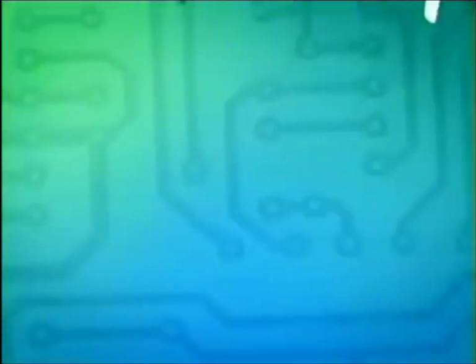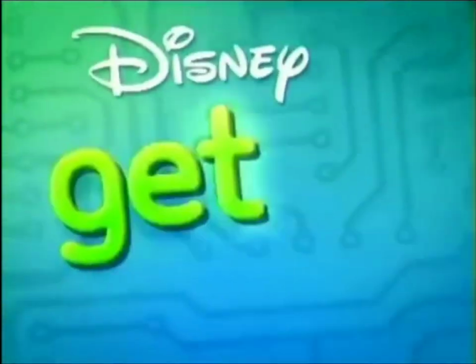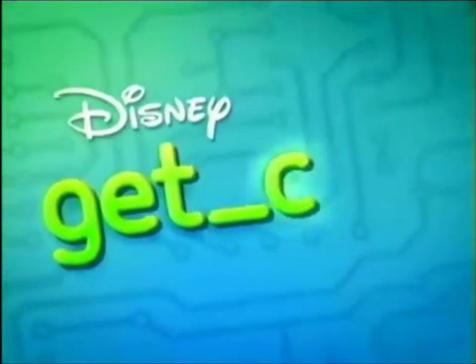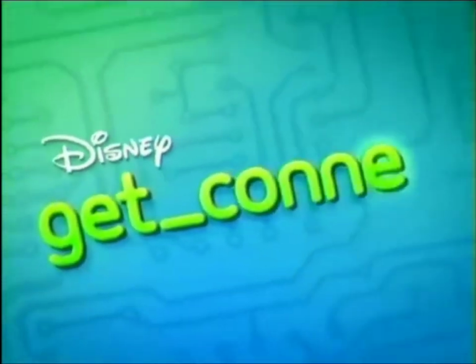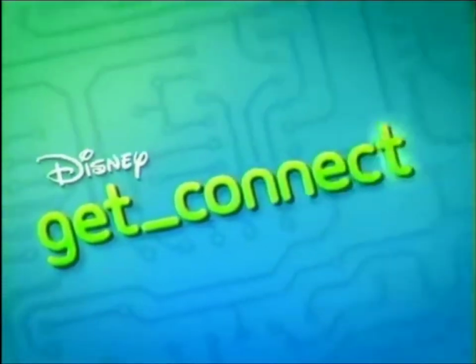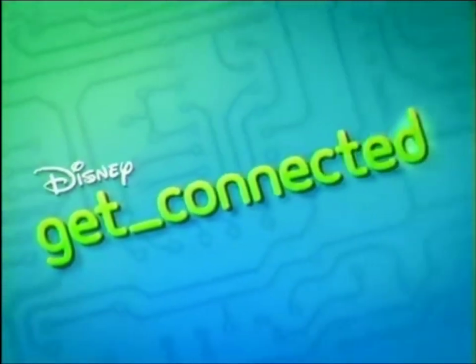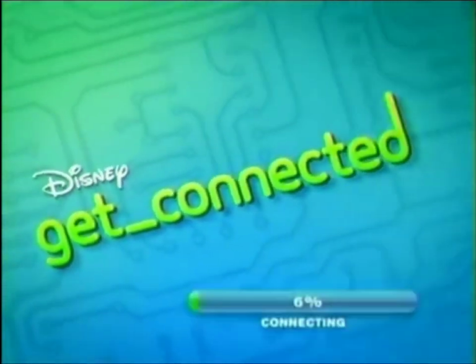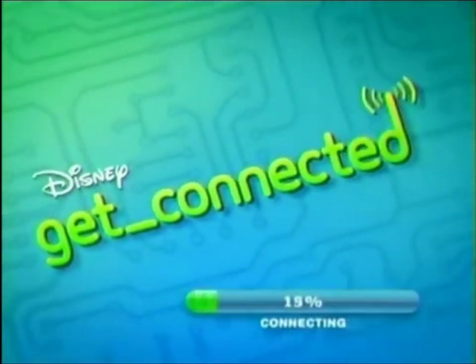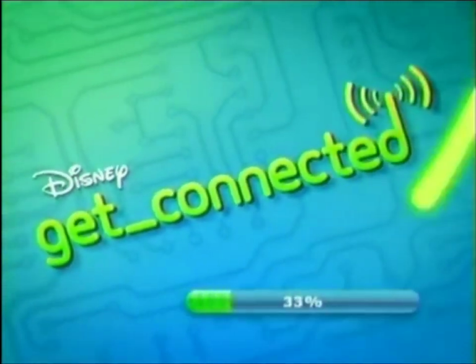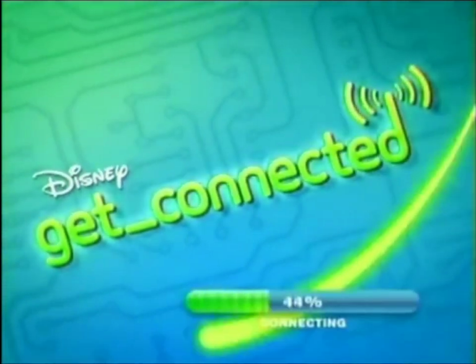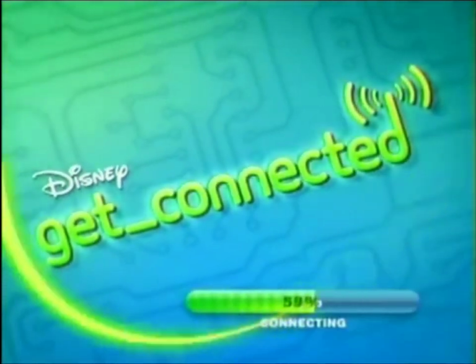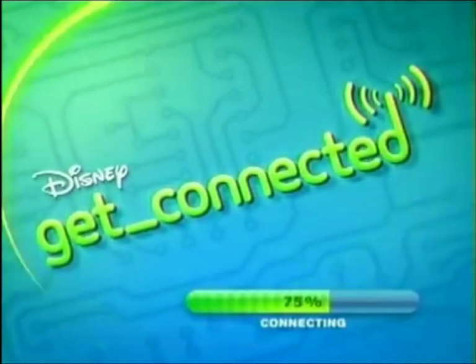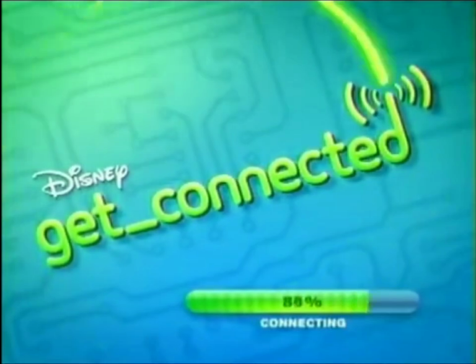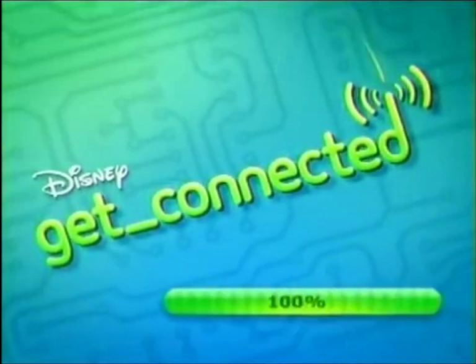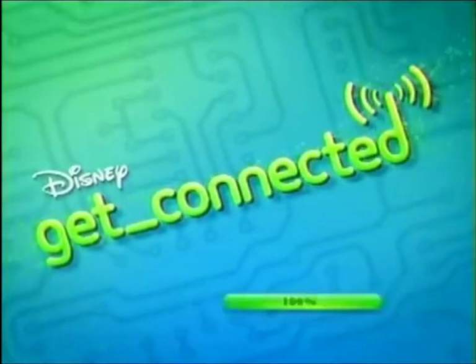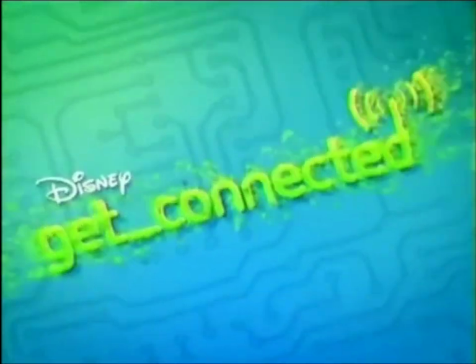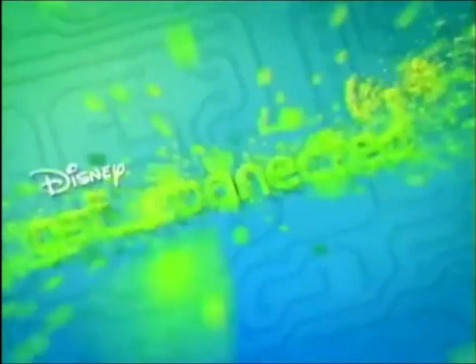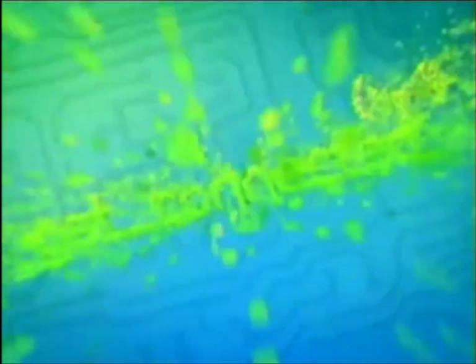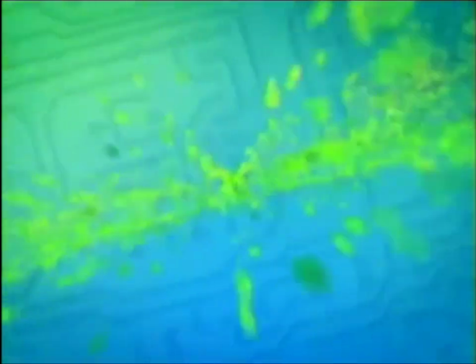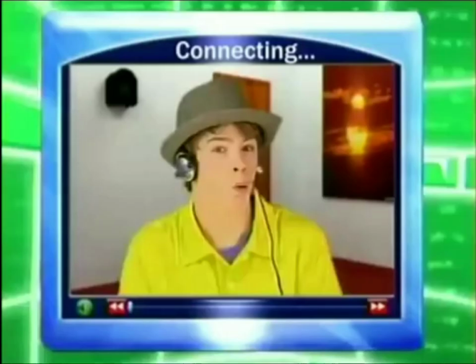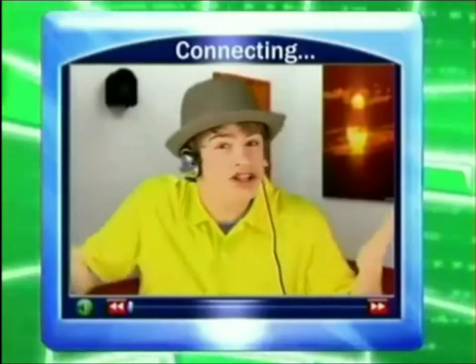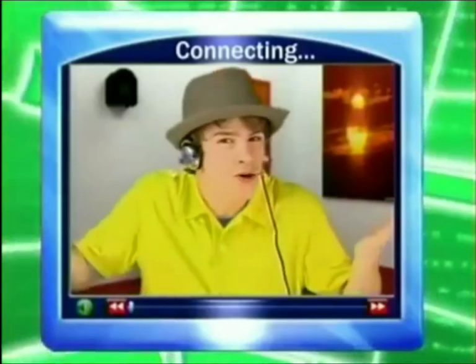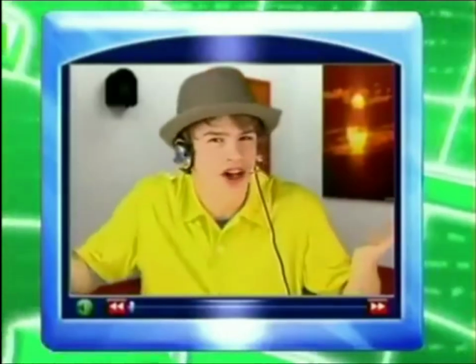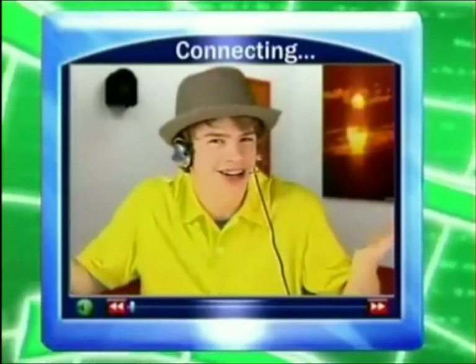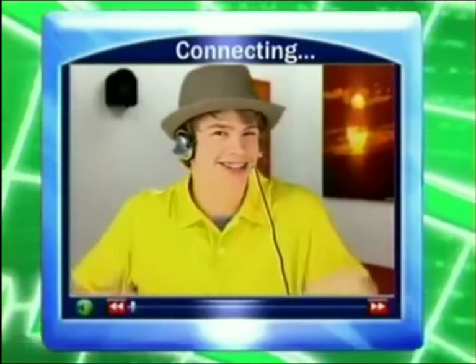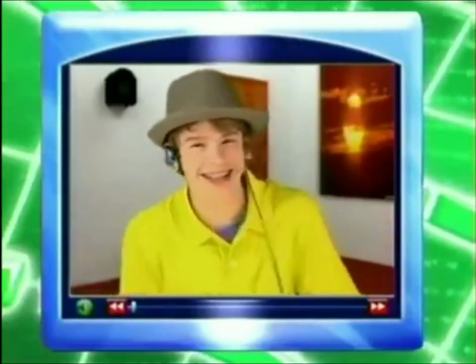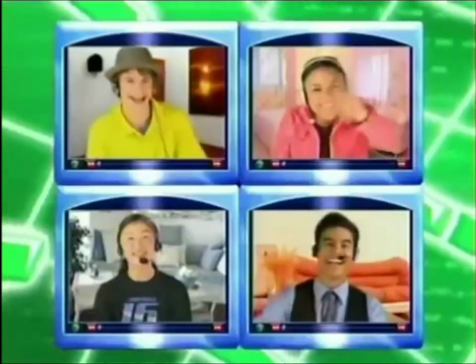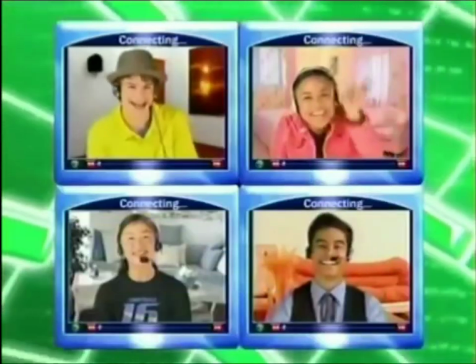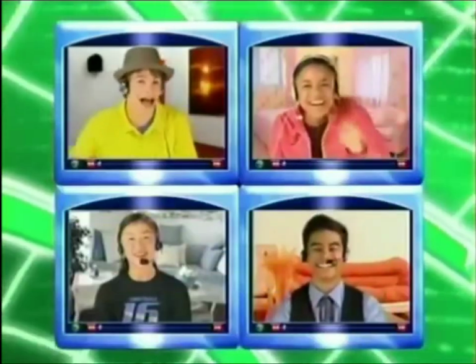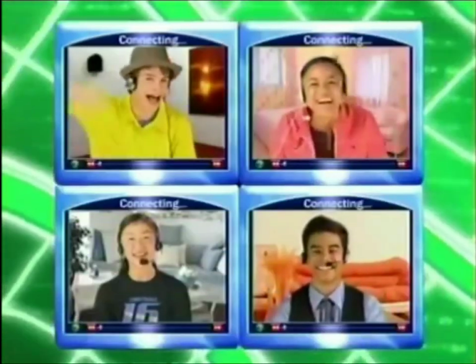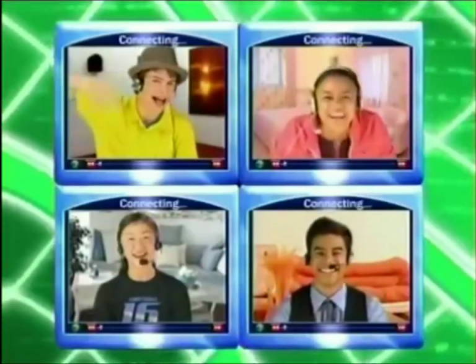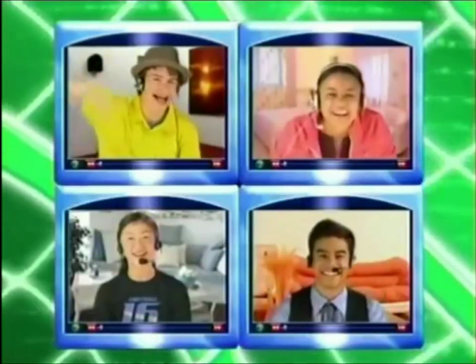Get connected, vlogging on. Where we connect with the latest Disney games. What's new, vloggers? T is on the air.